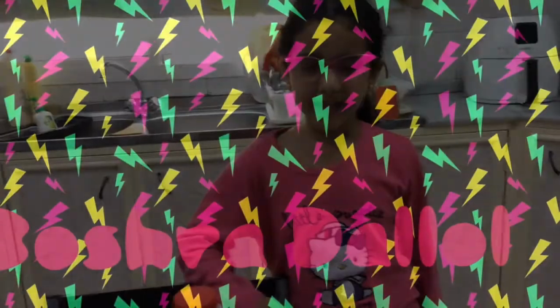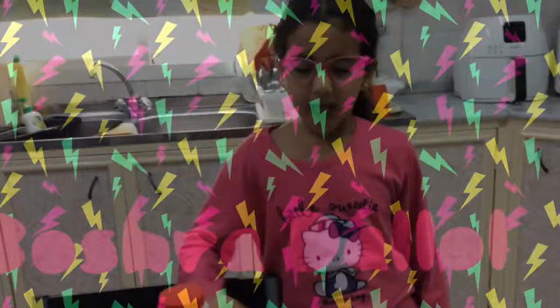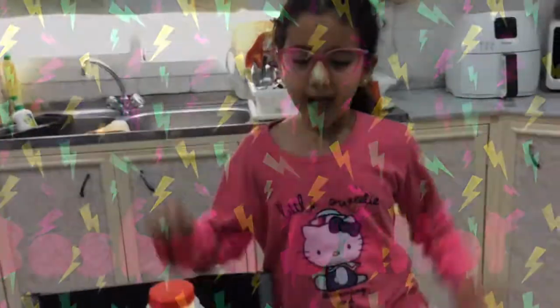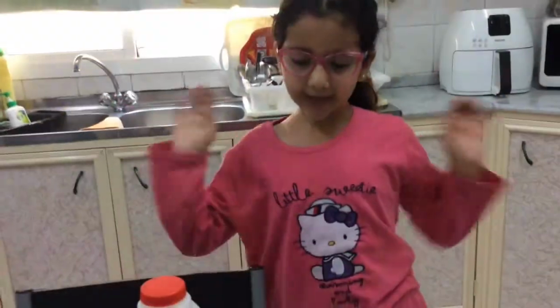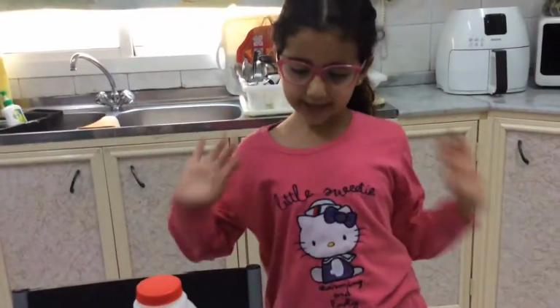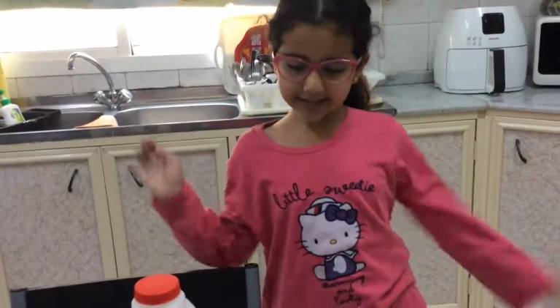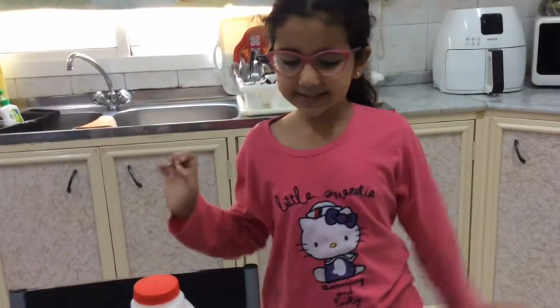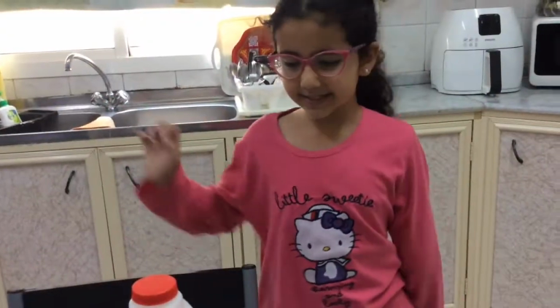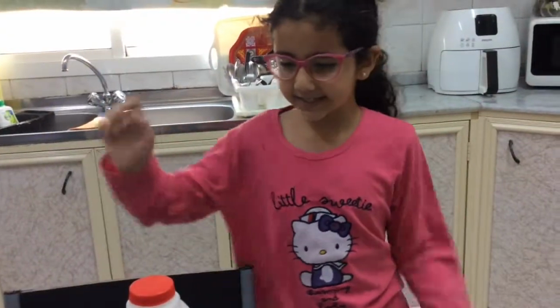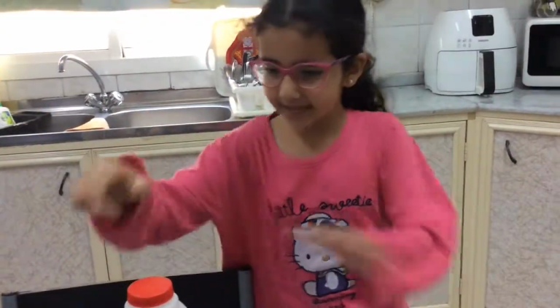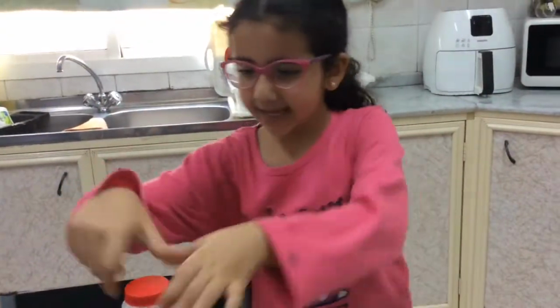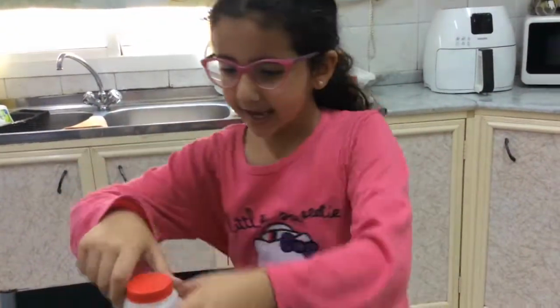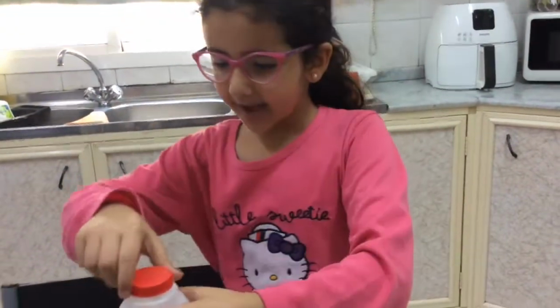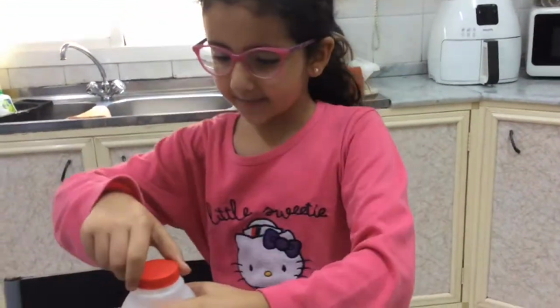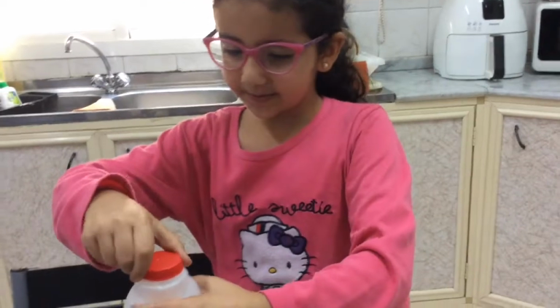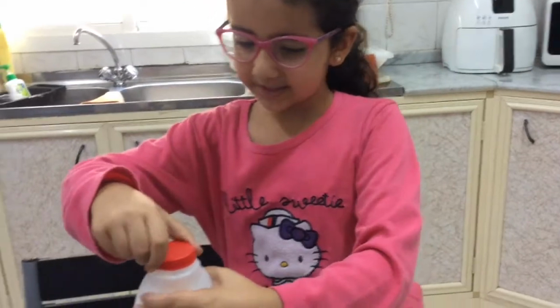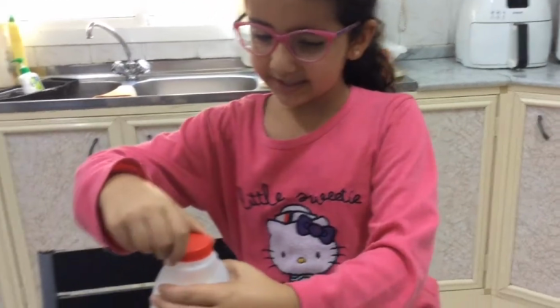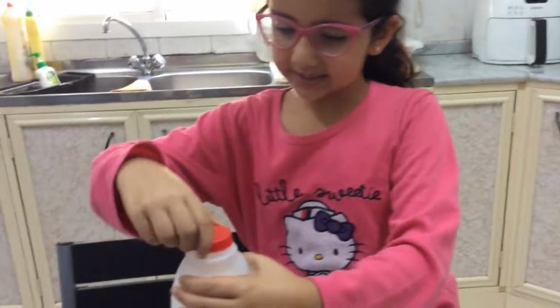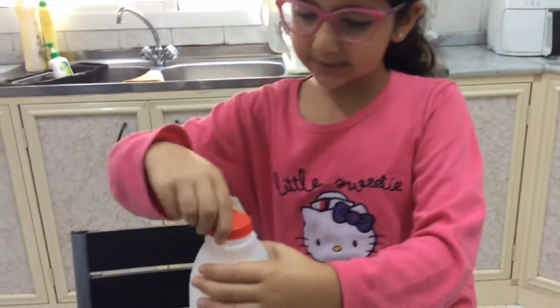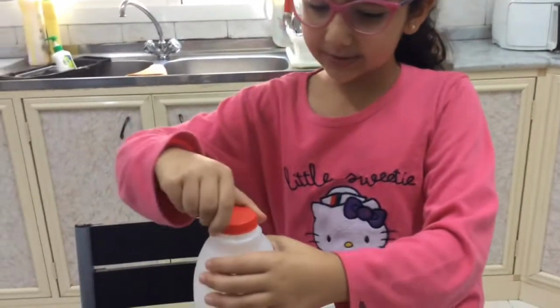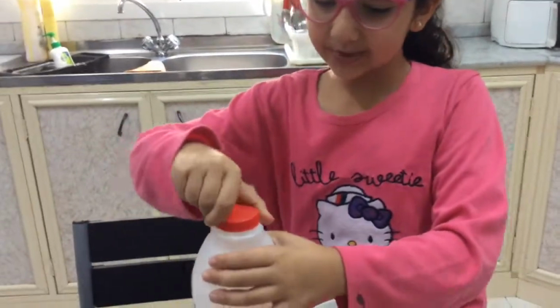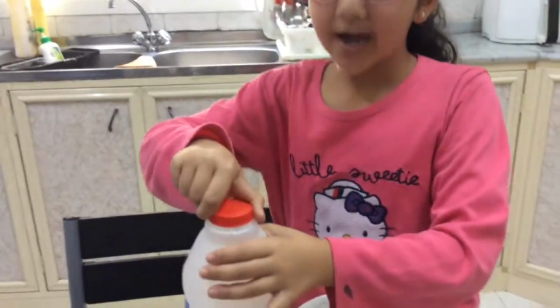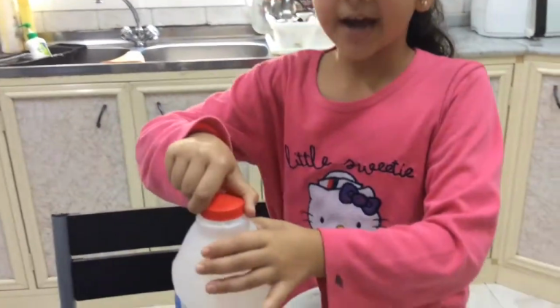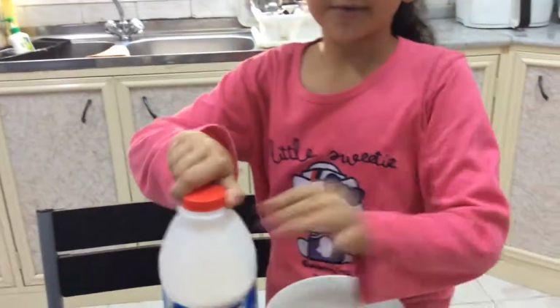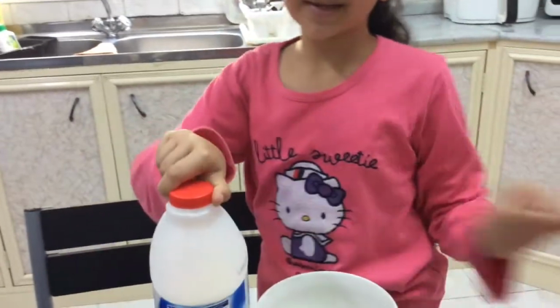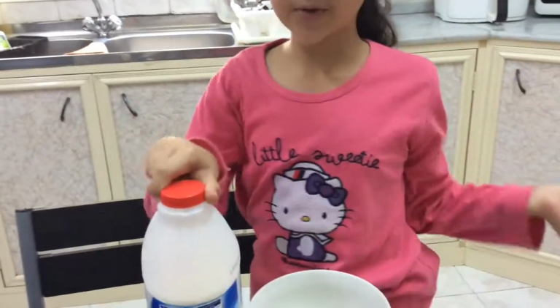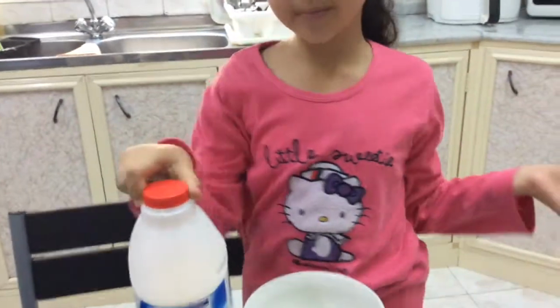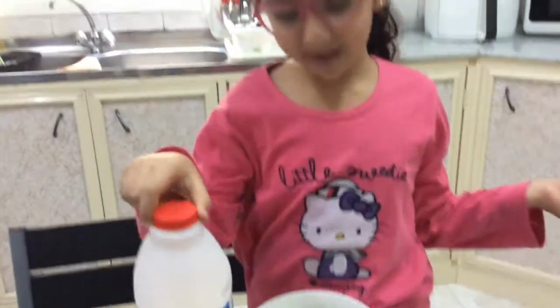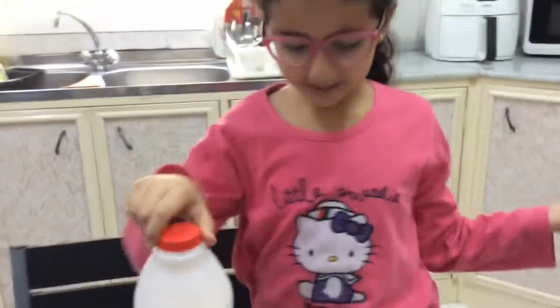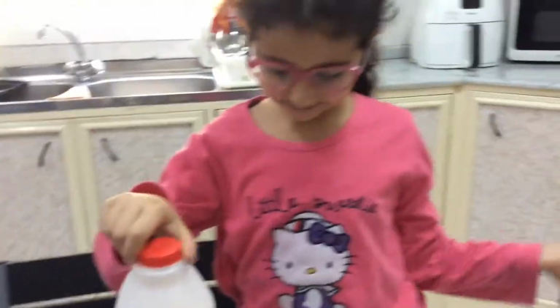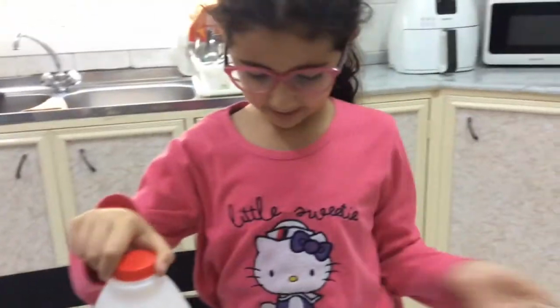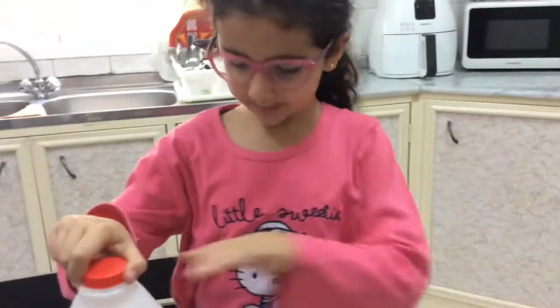Hi guys! Today I'm going to do a rainbow milk experiment.